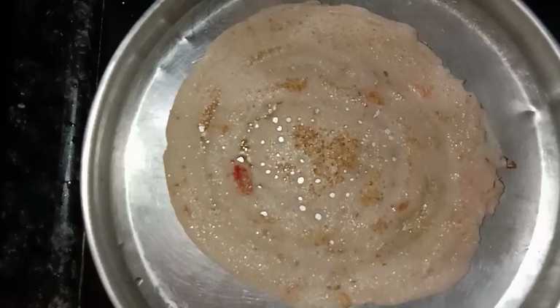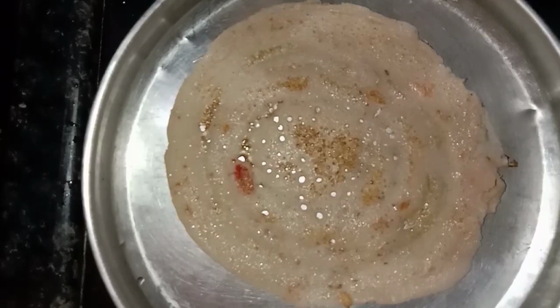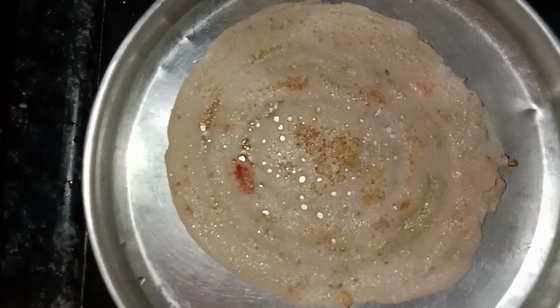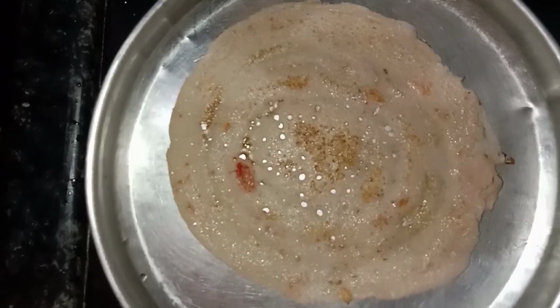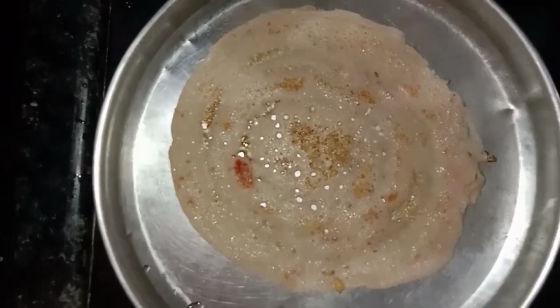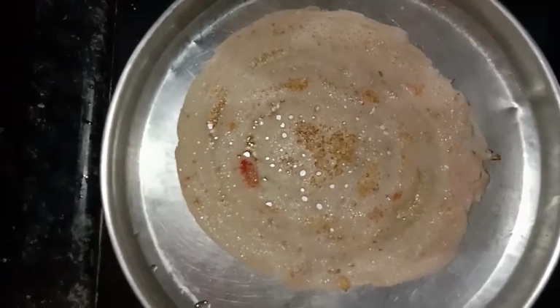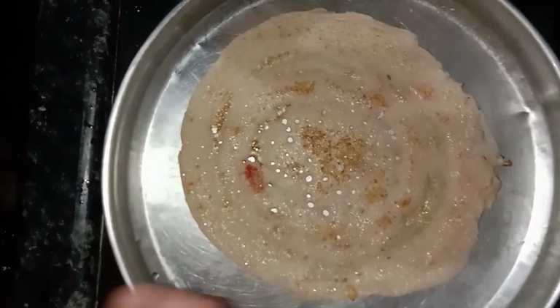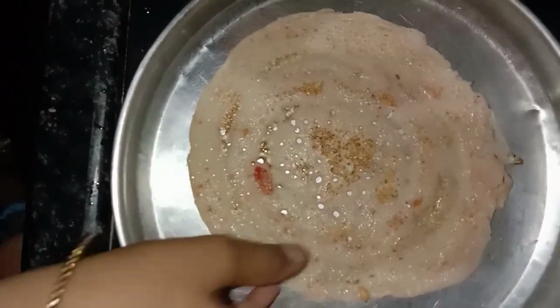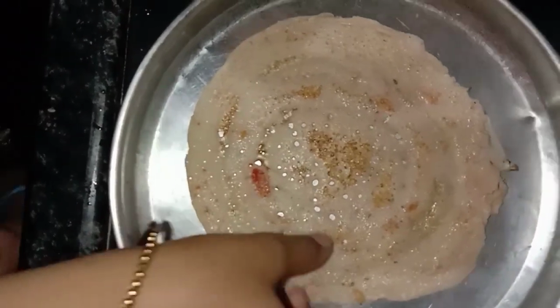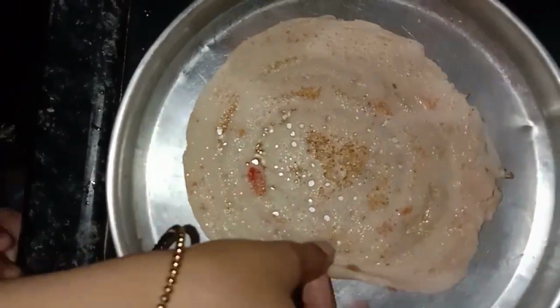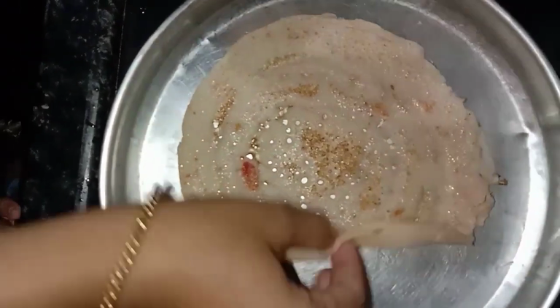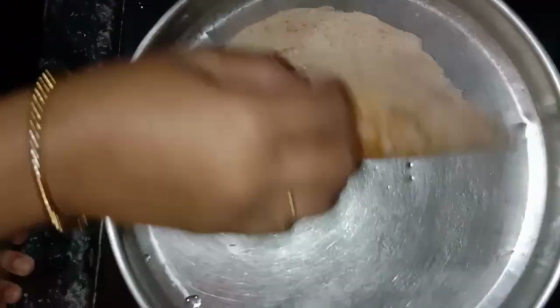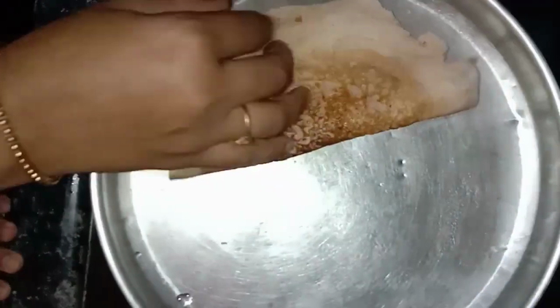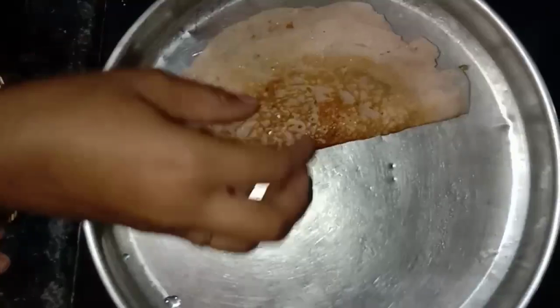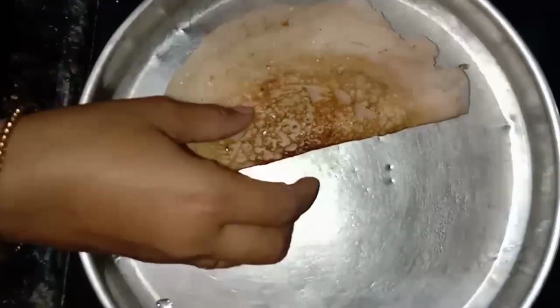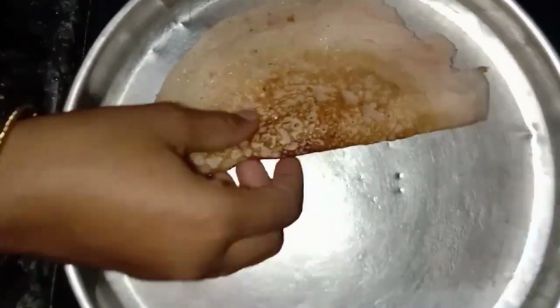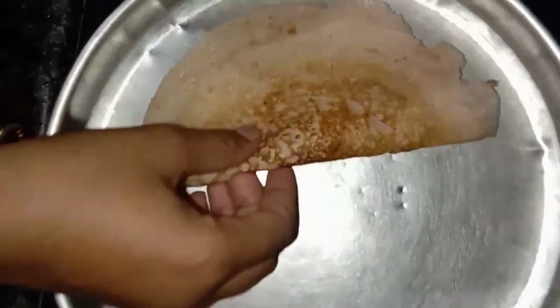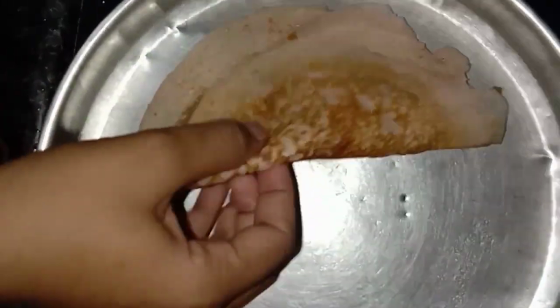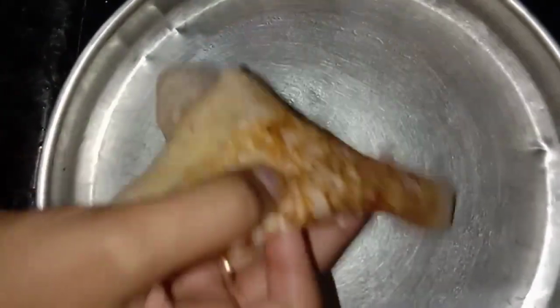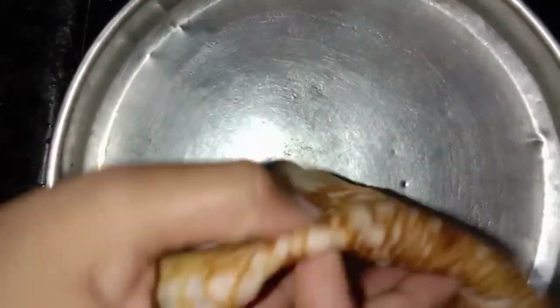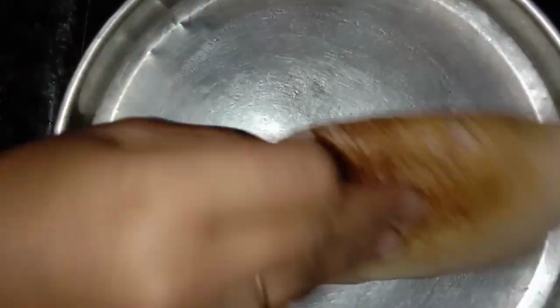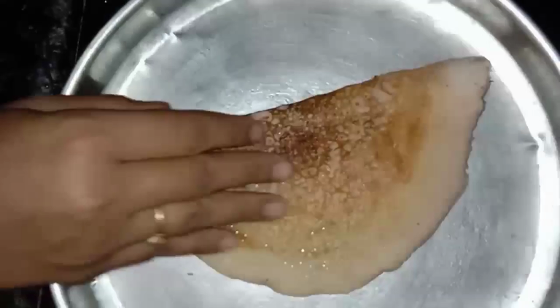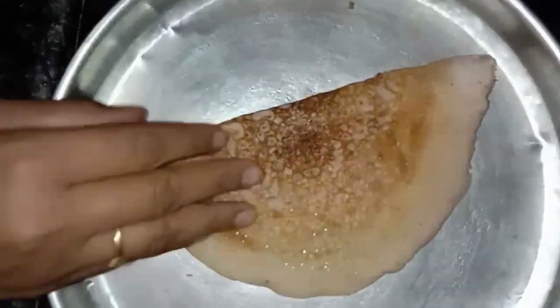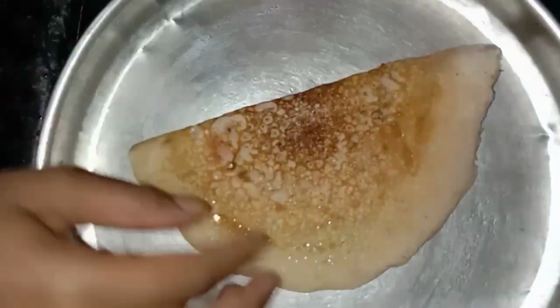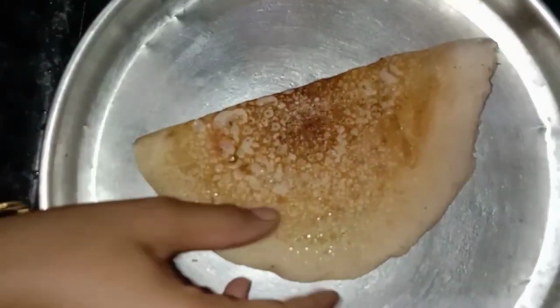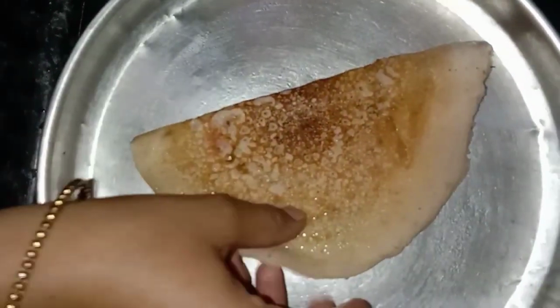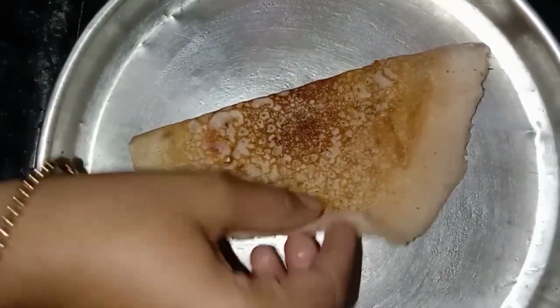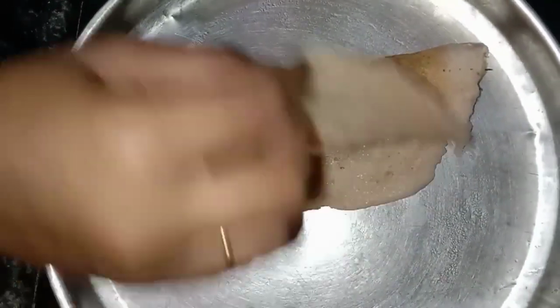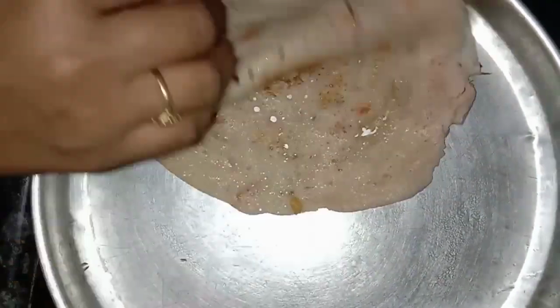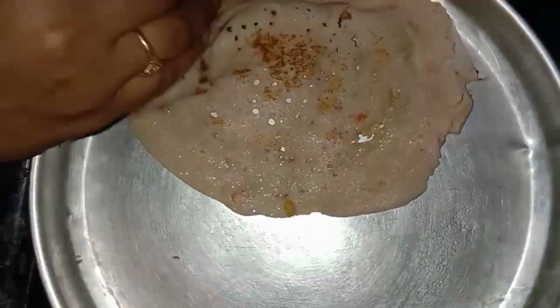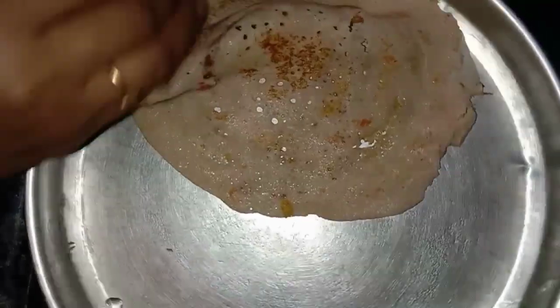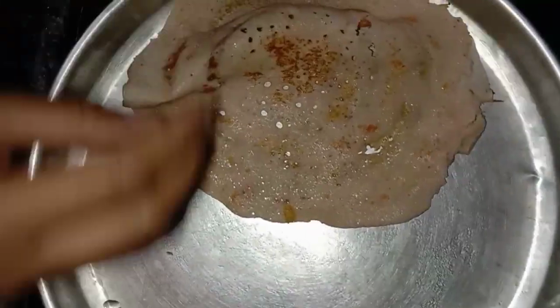Hi friends, welcome back to my YouTube channel, Nani Maharsita. In this video, we will introduce you to tomato dosa.